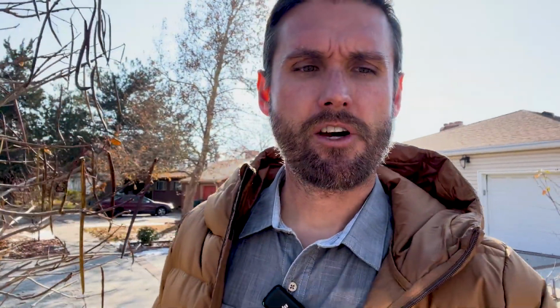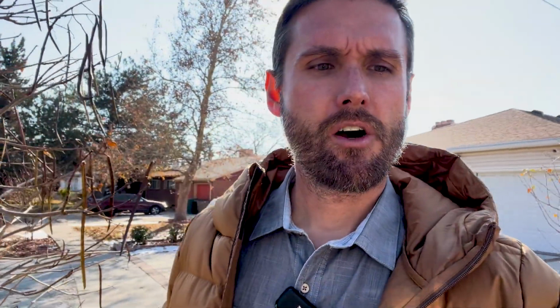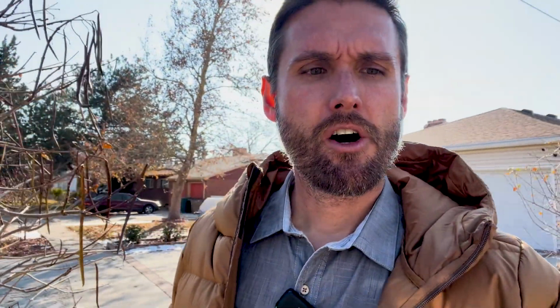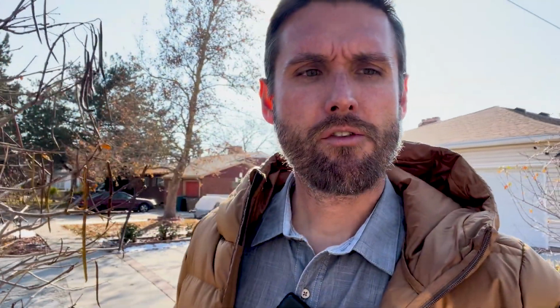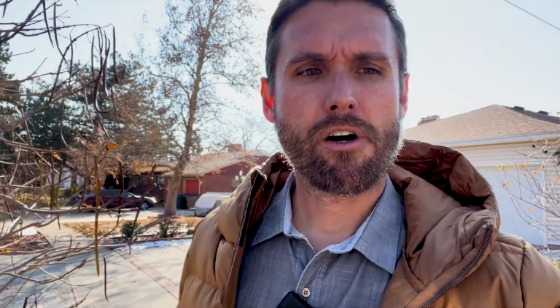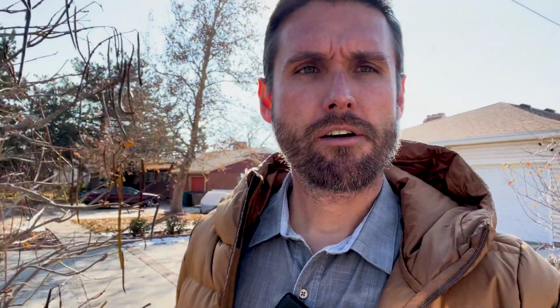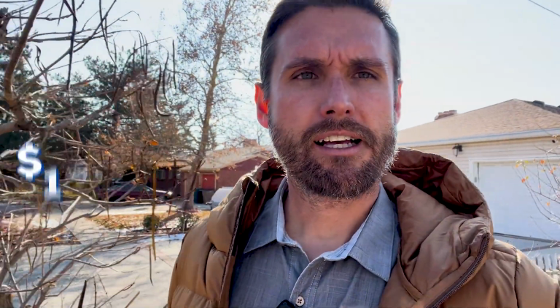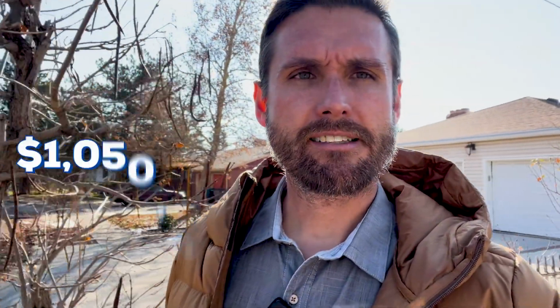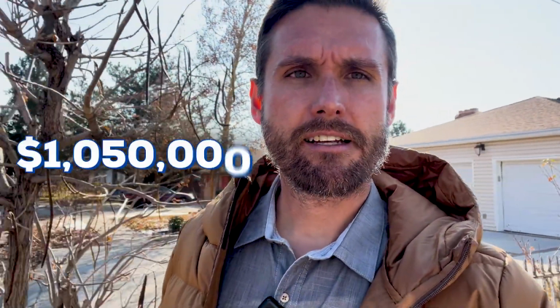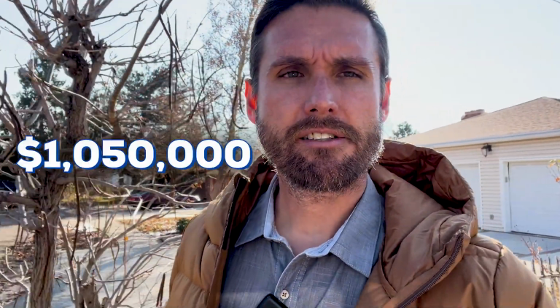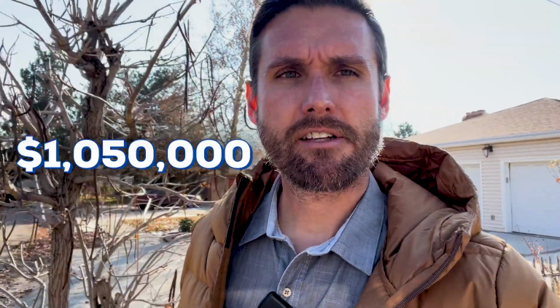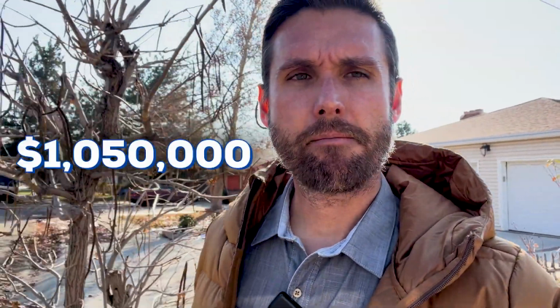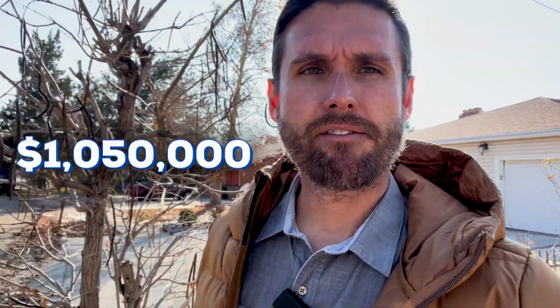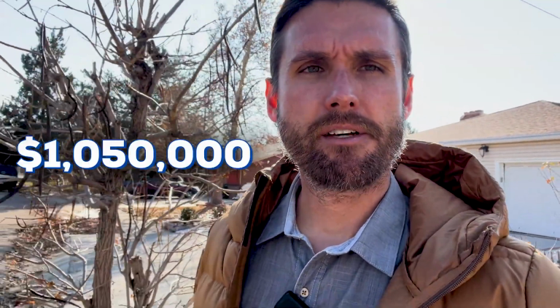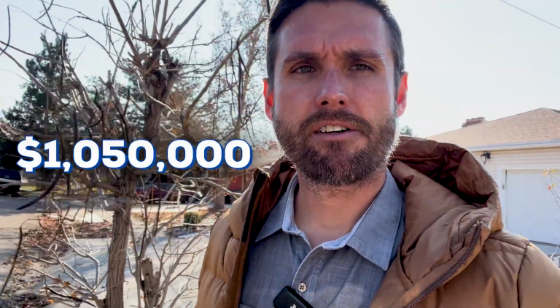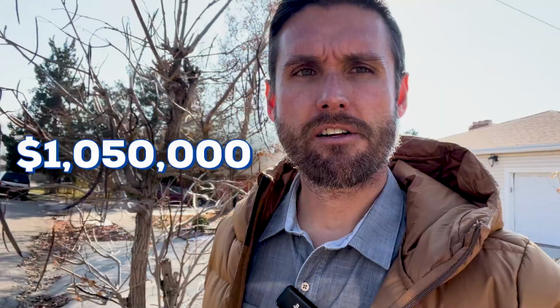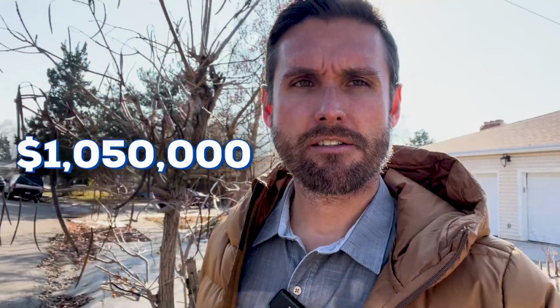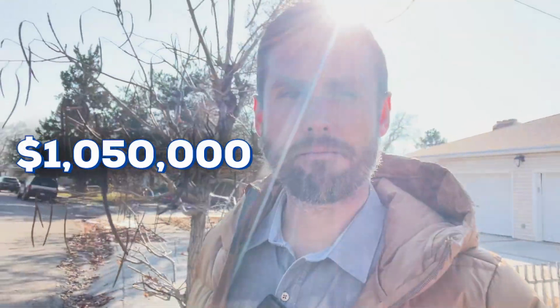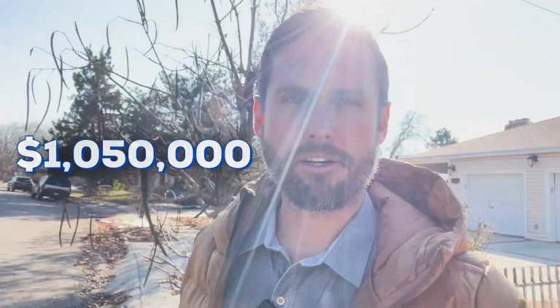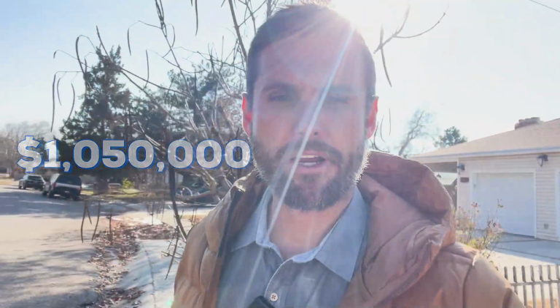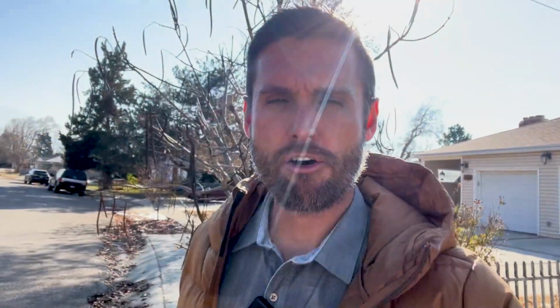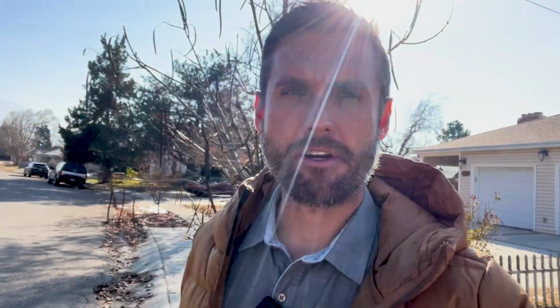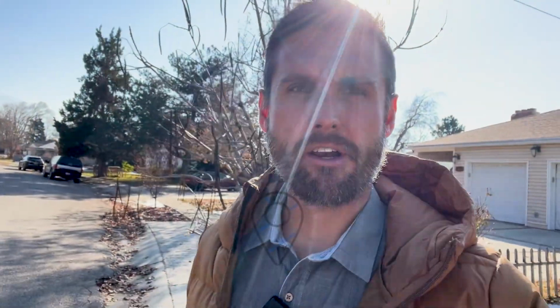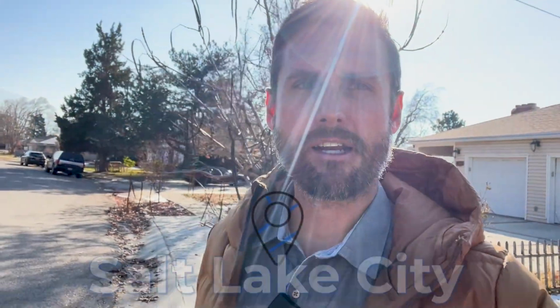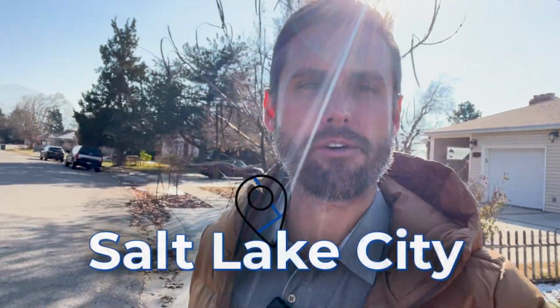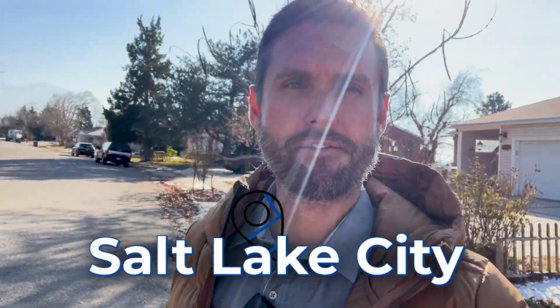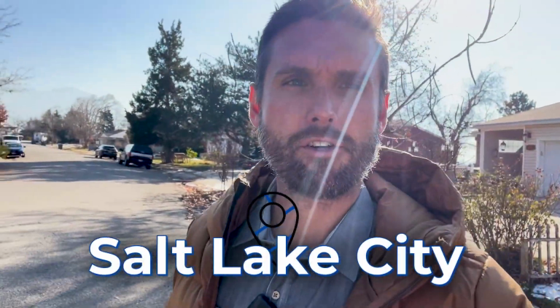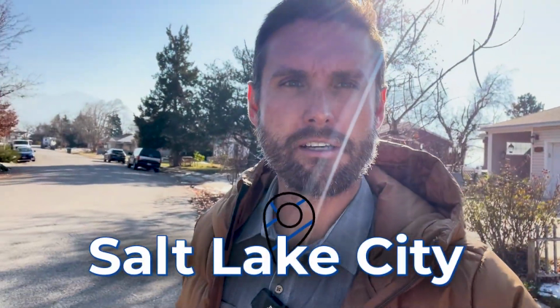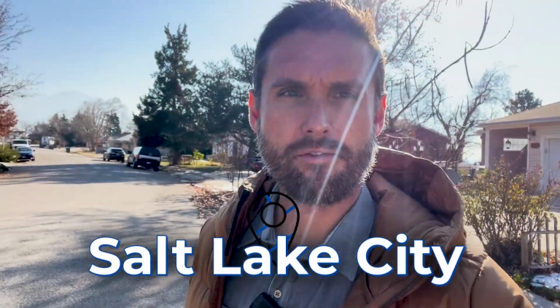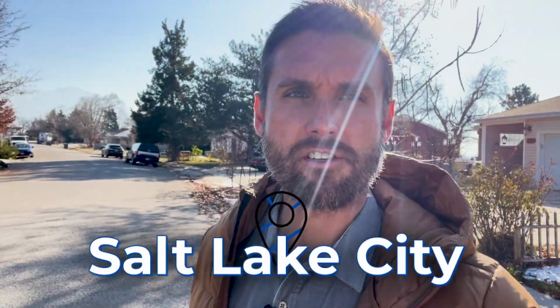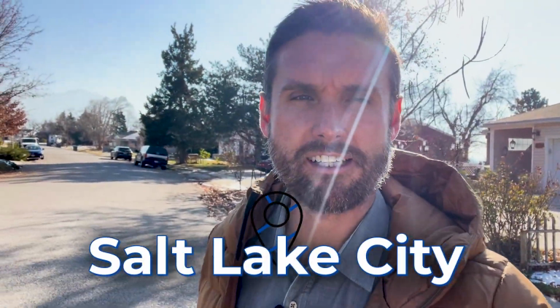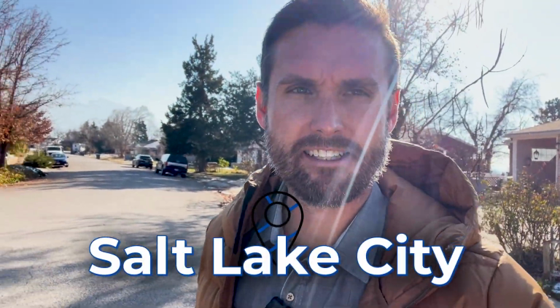Overall, just above a million dollars, but a great home and a great neighborhood if you're looking to move to Salt Lake City.